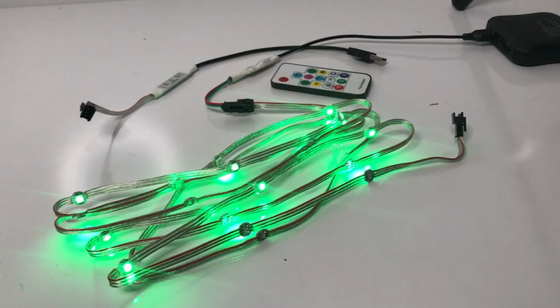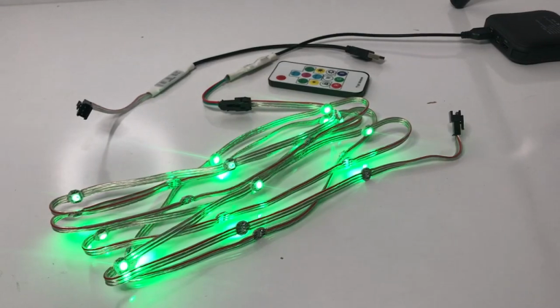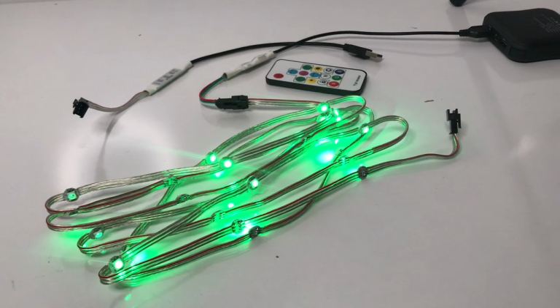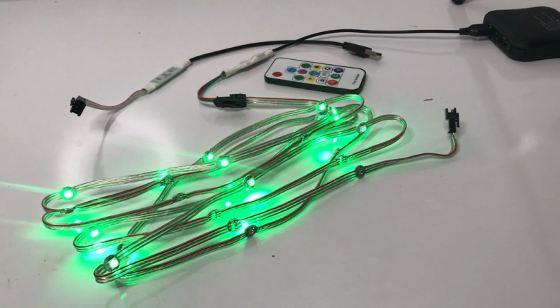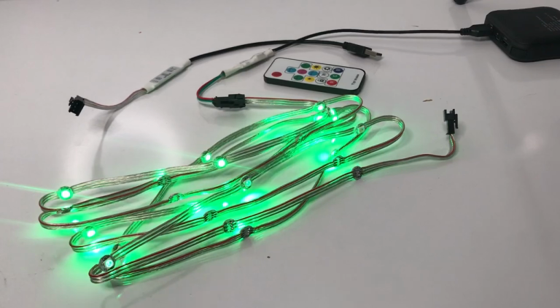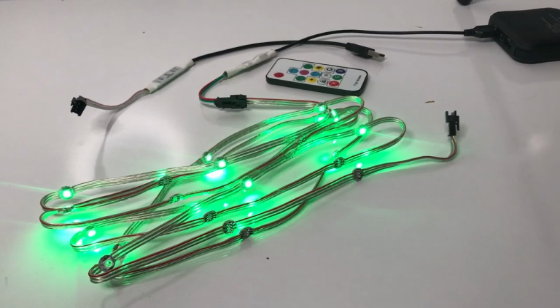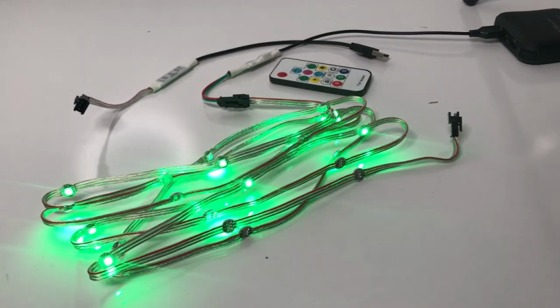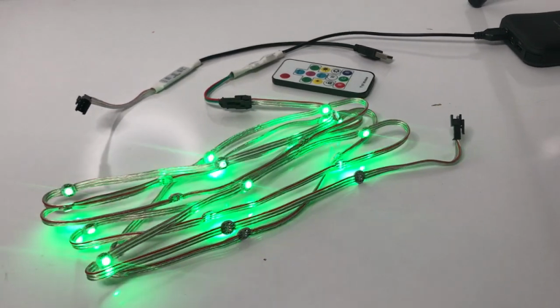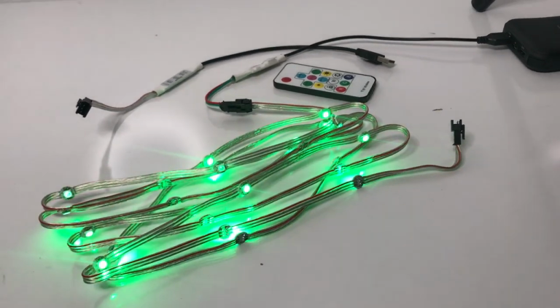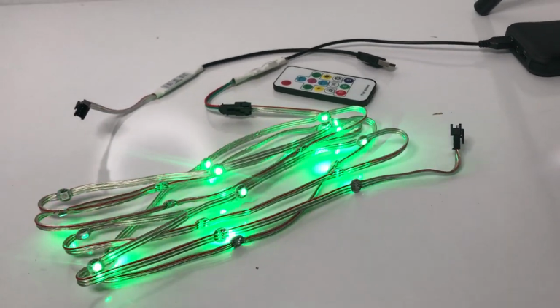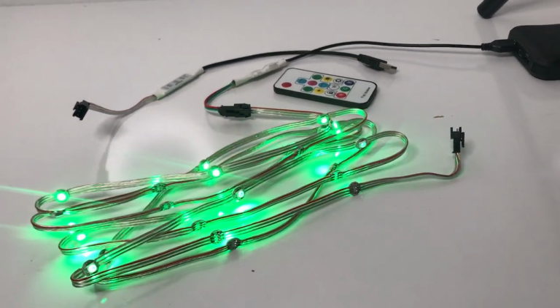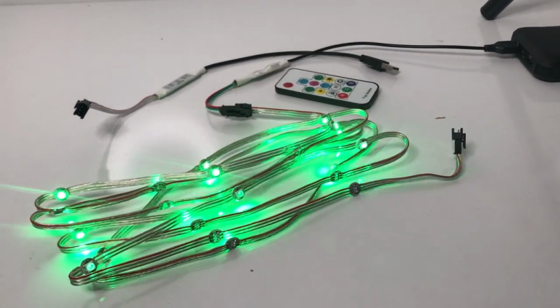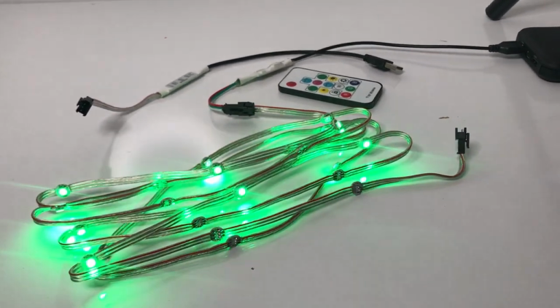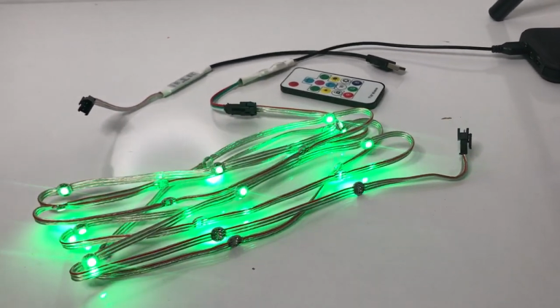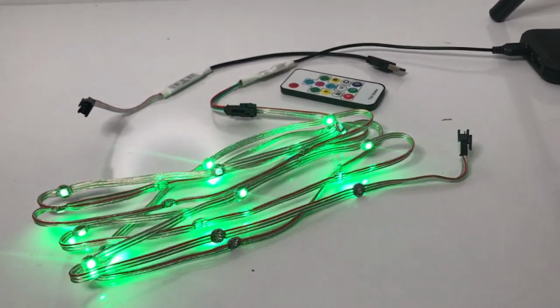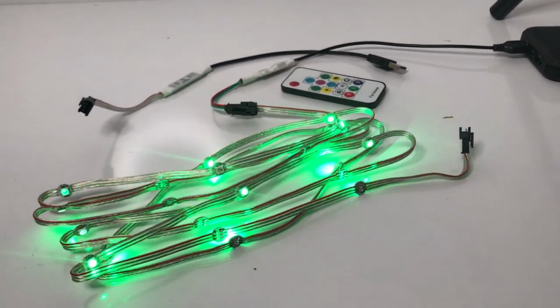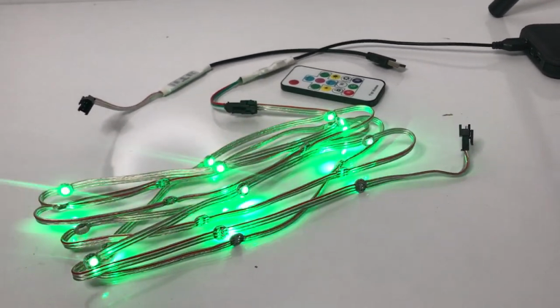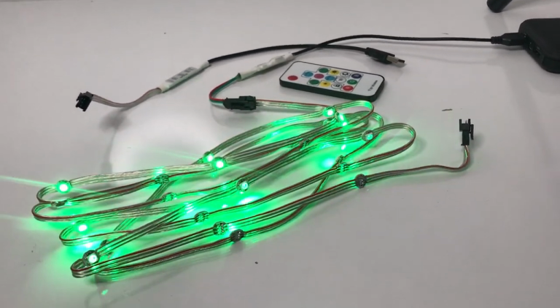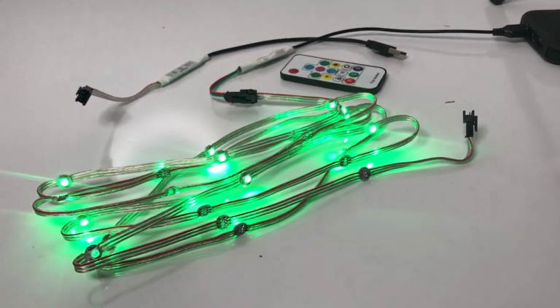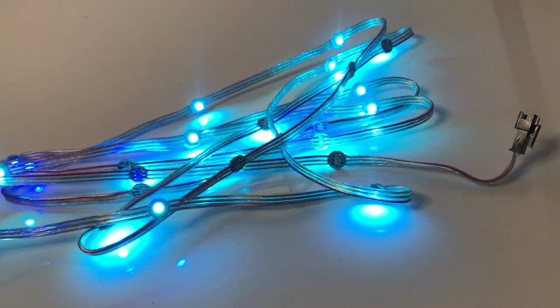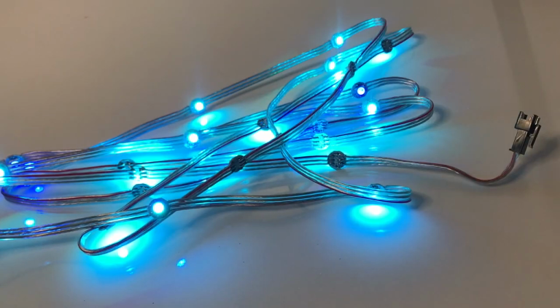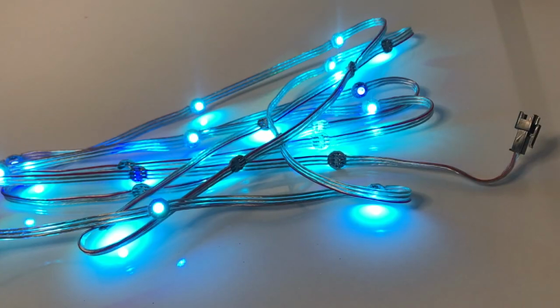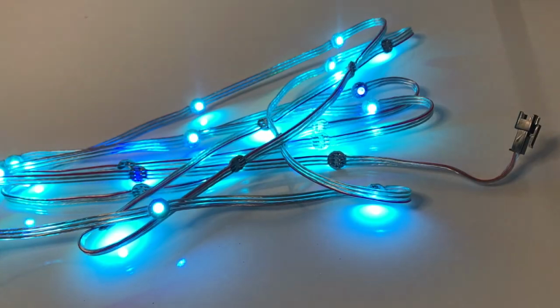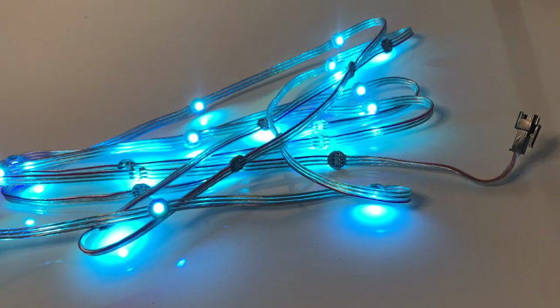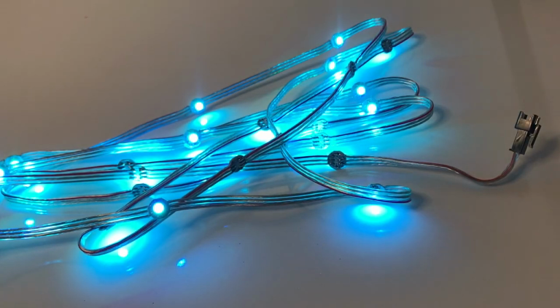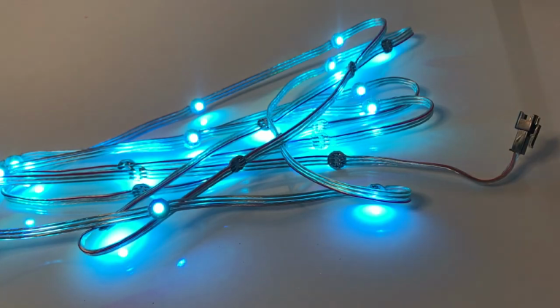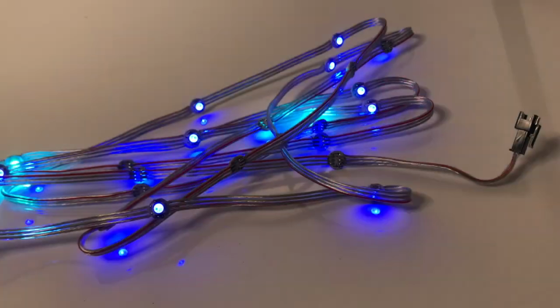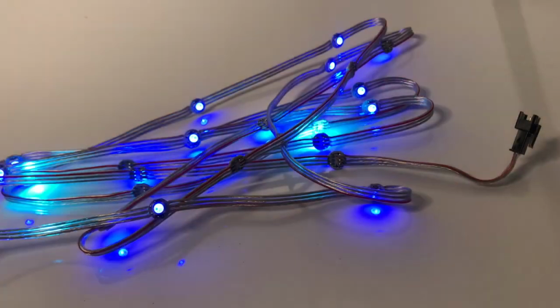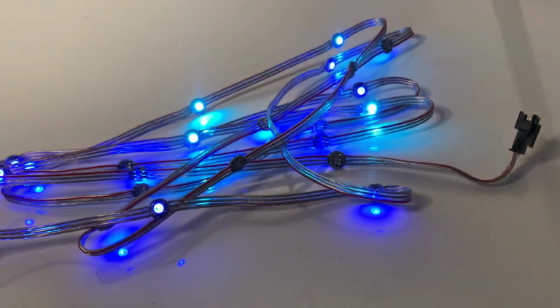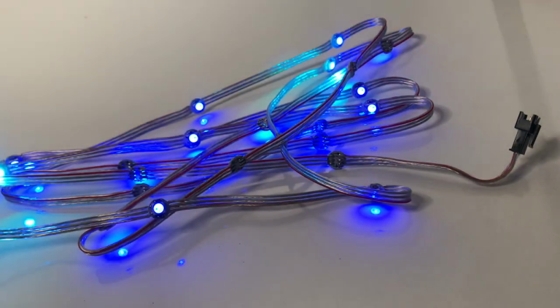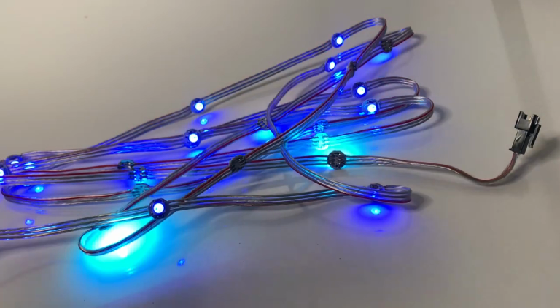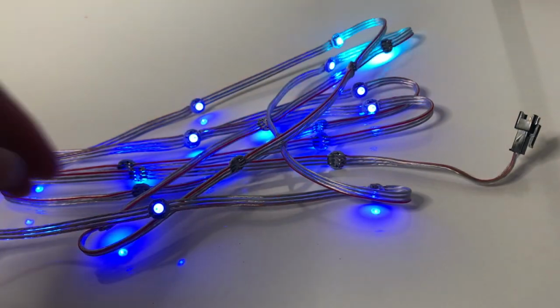For LEDs I've used my own wearable tech kit, which is a kit designed specifically for wearables, and this kit starts at $13.